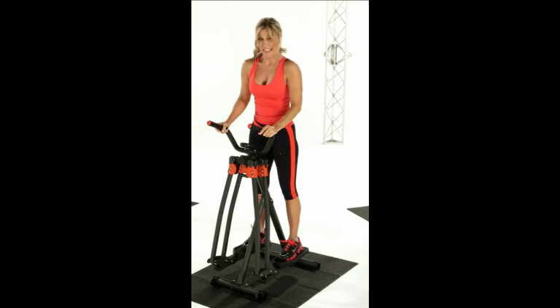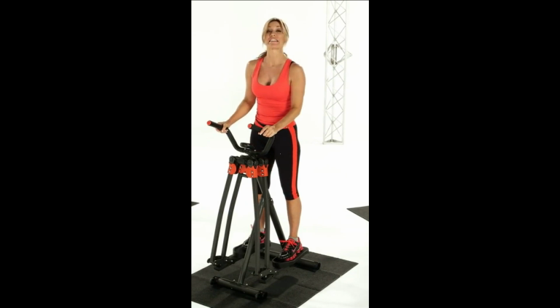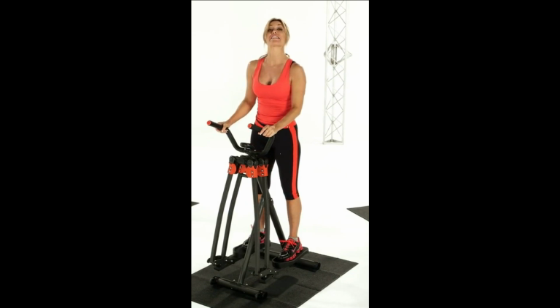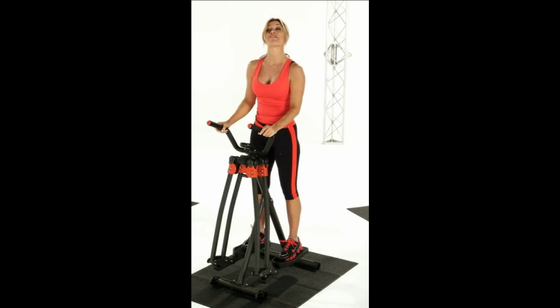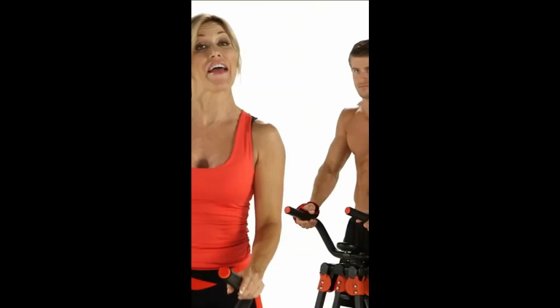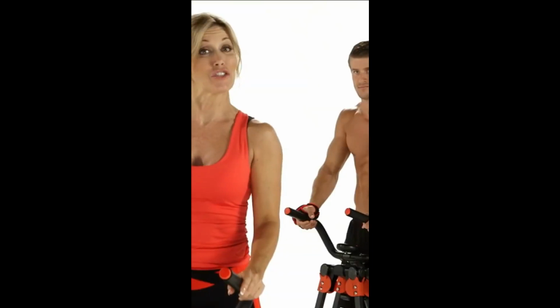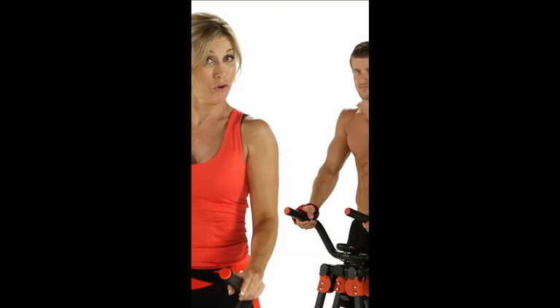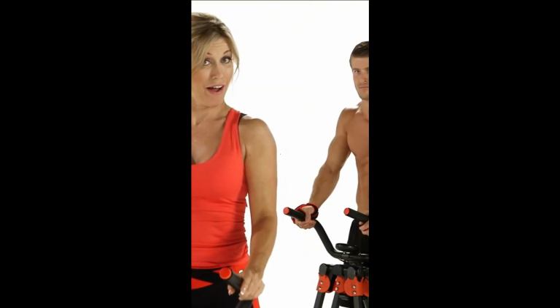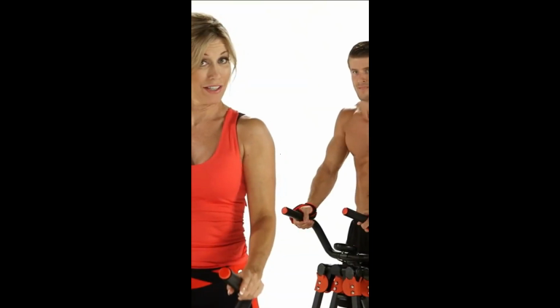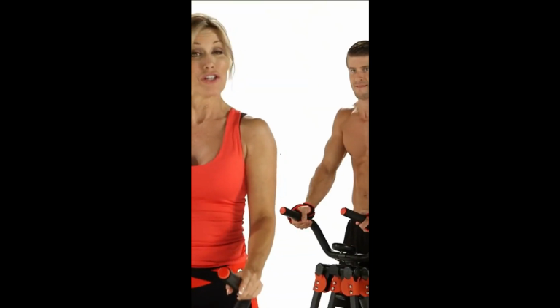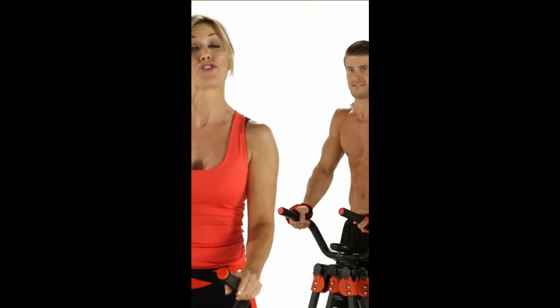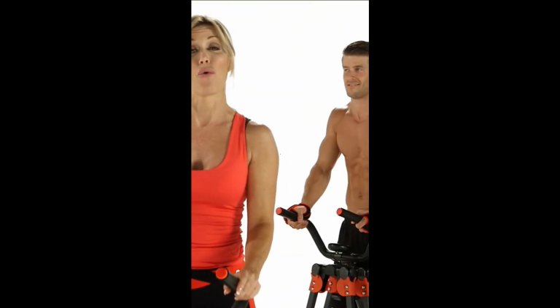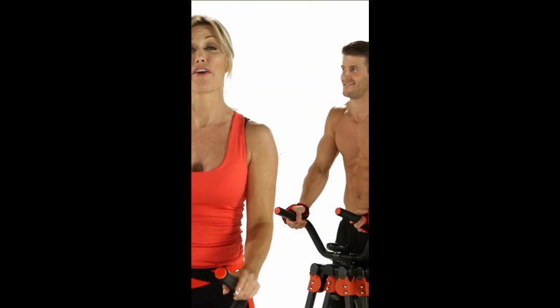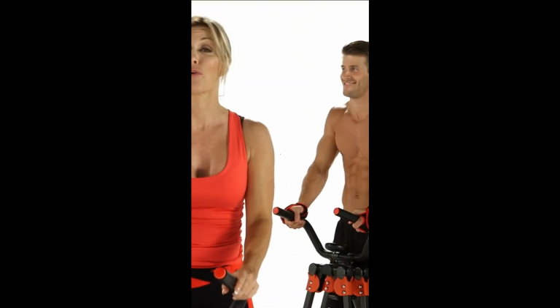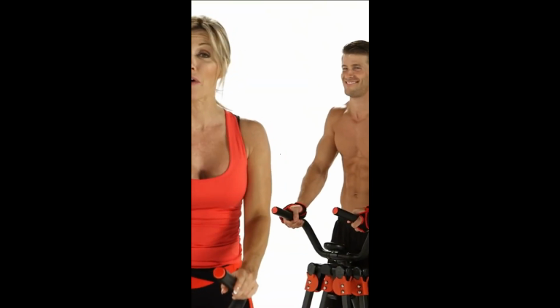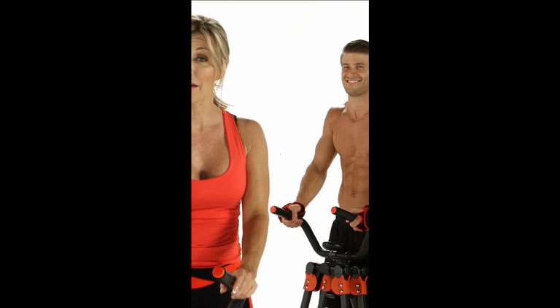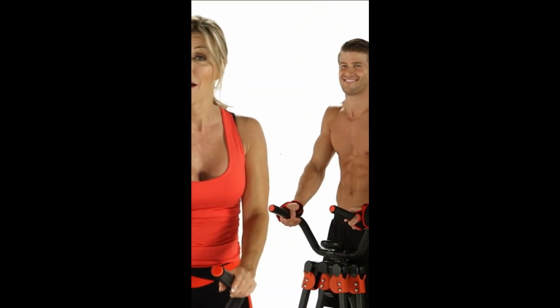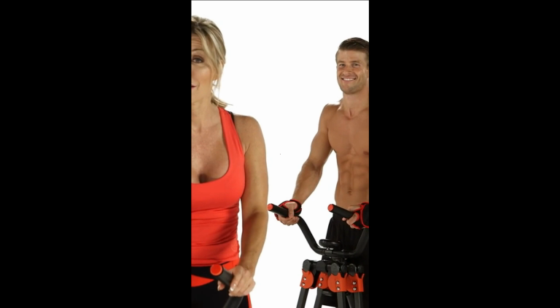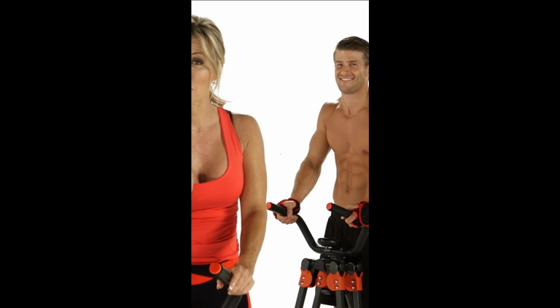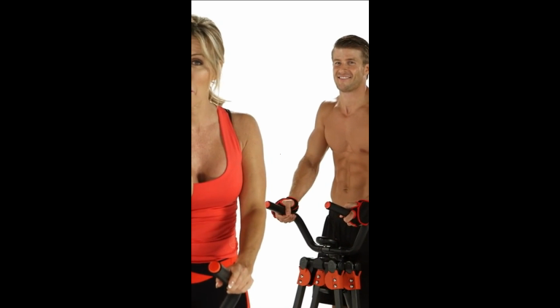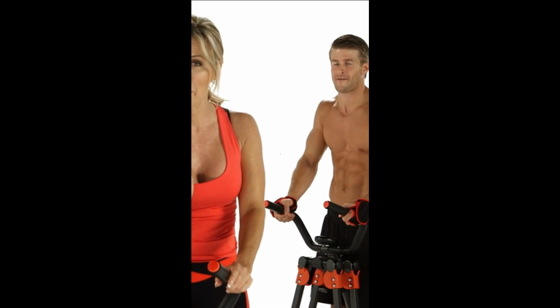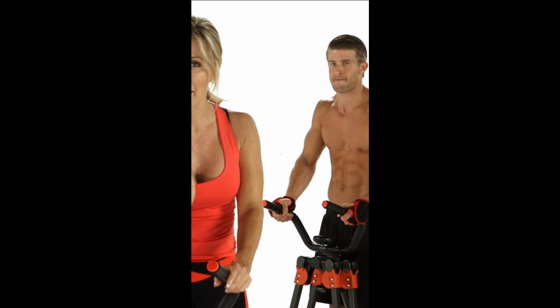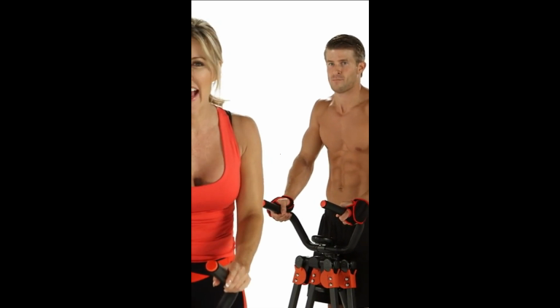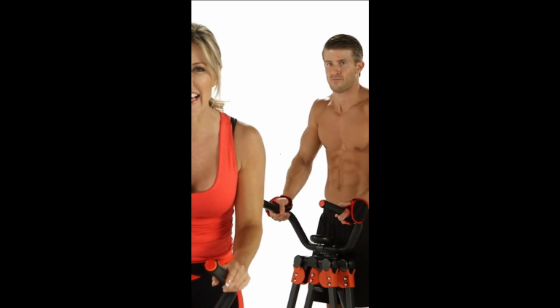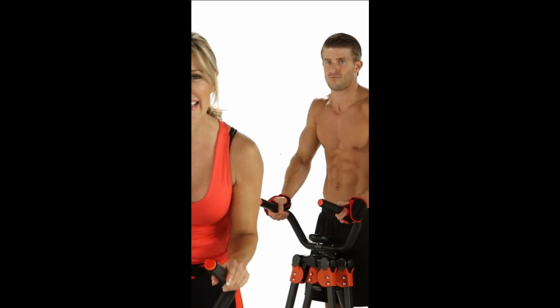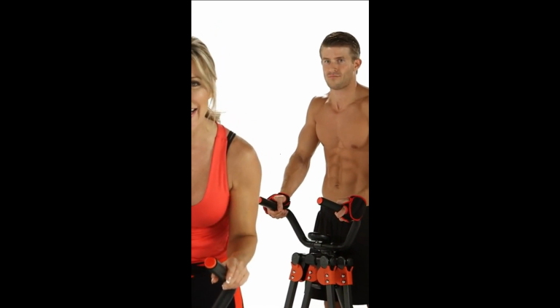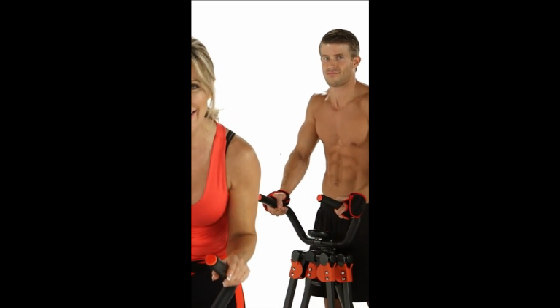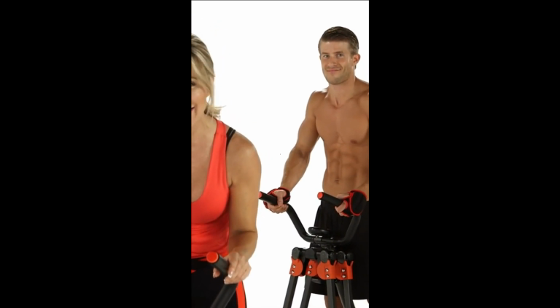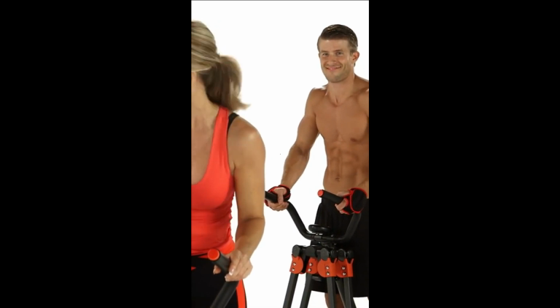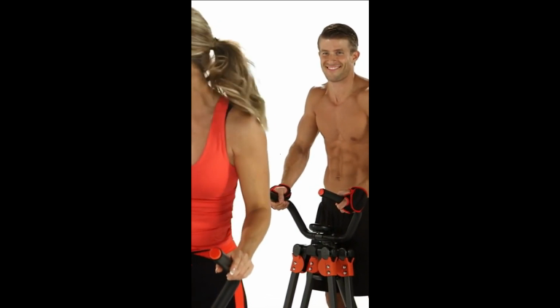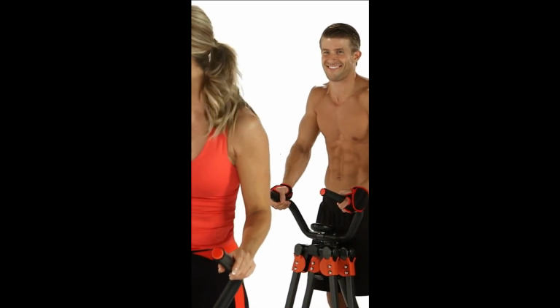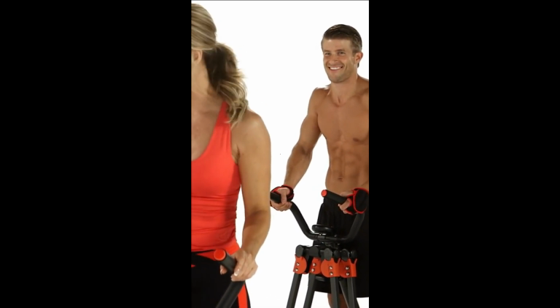This is the advanced workout. So if you're ready, let's warm up your body and get into this. Let's go.